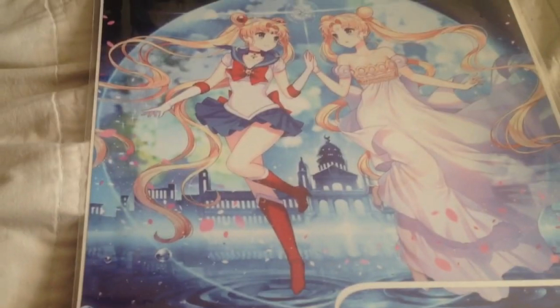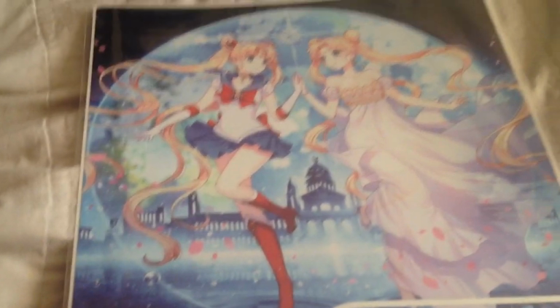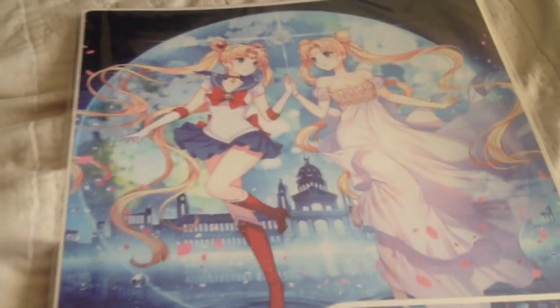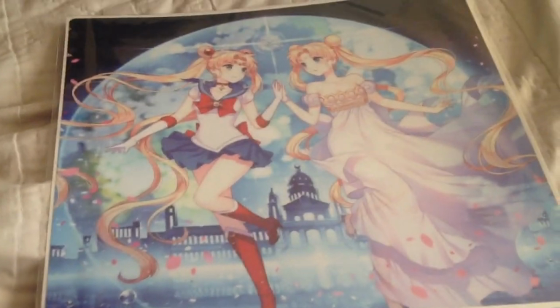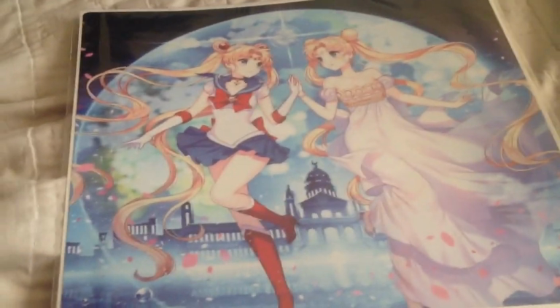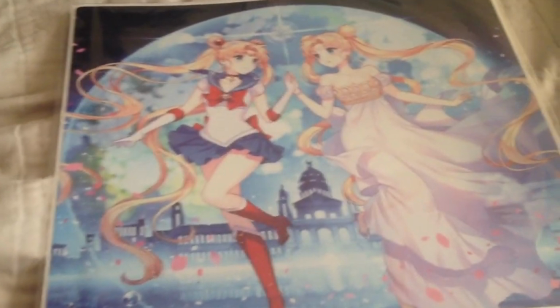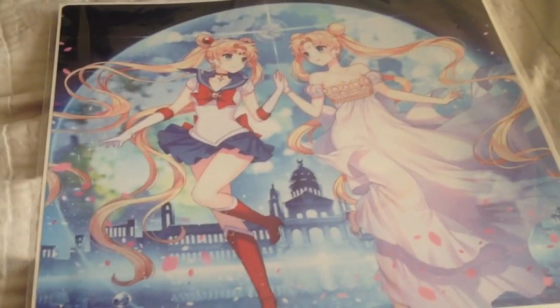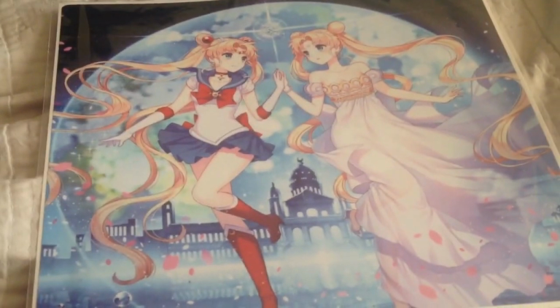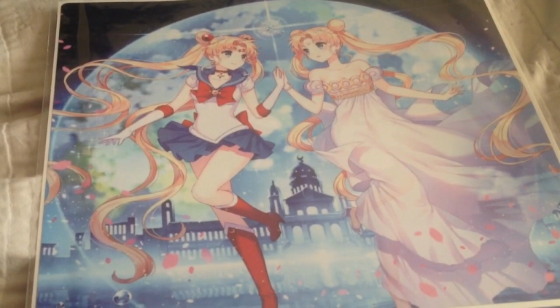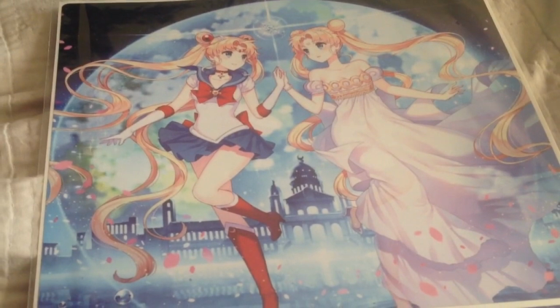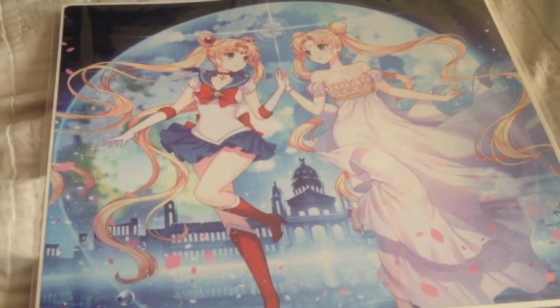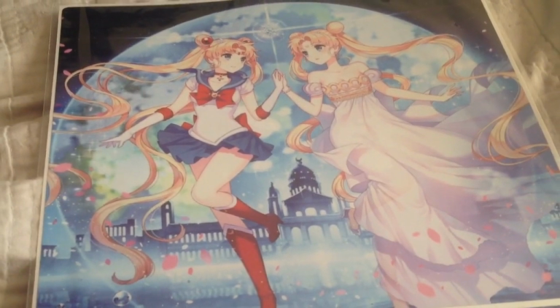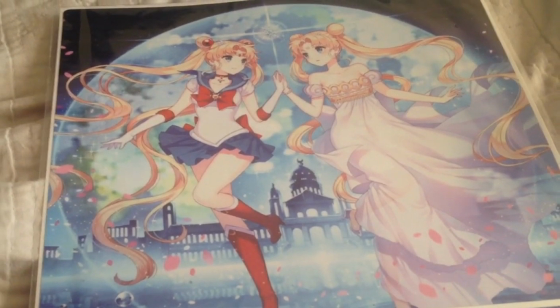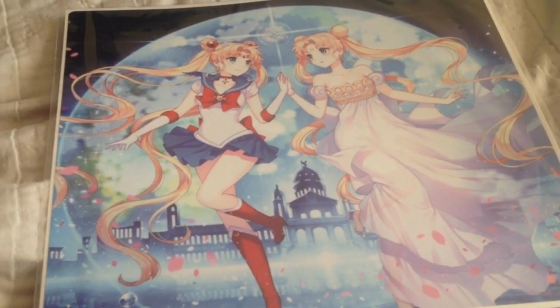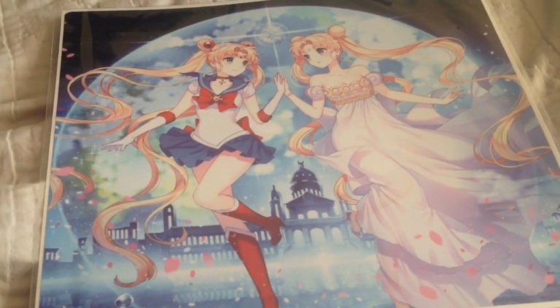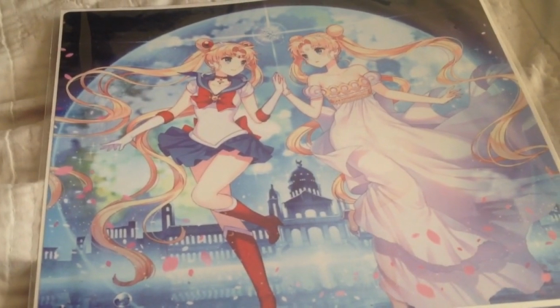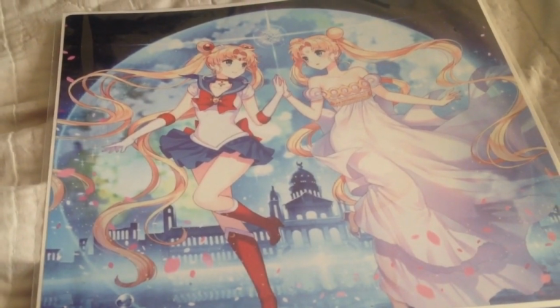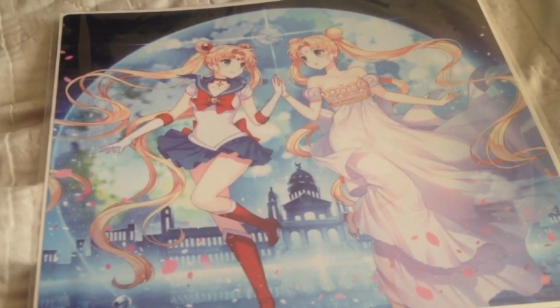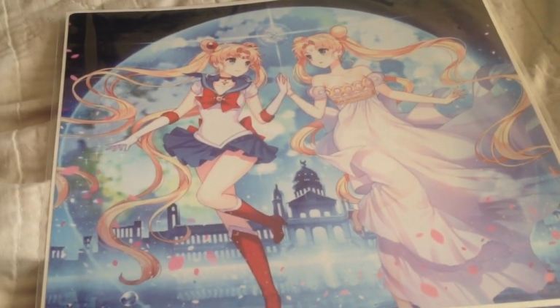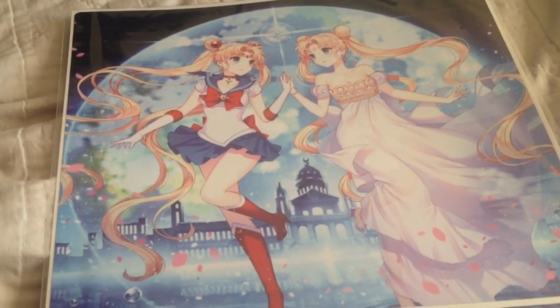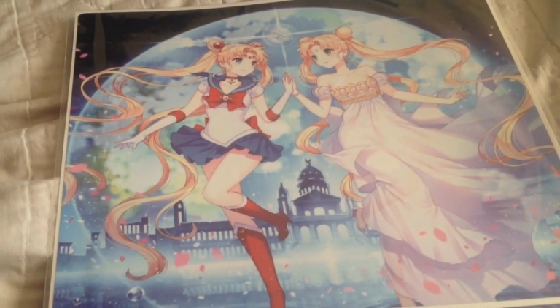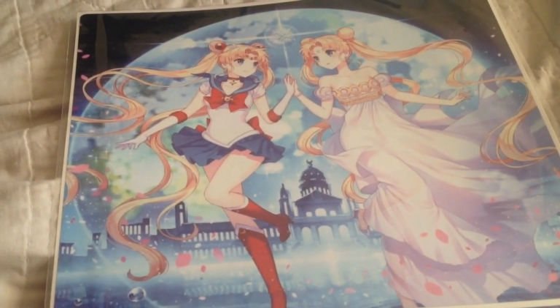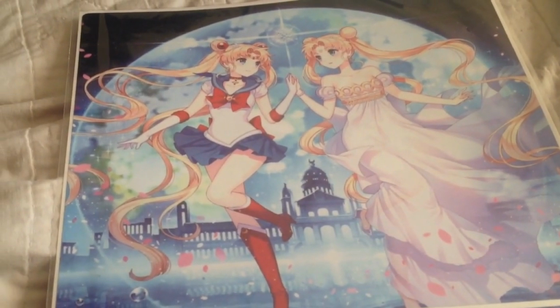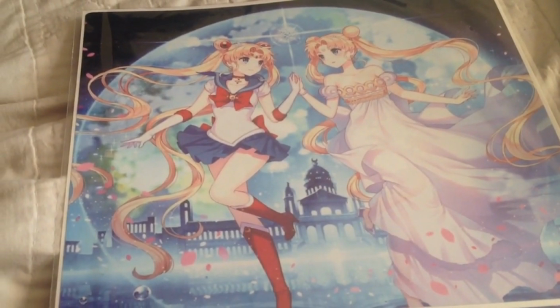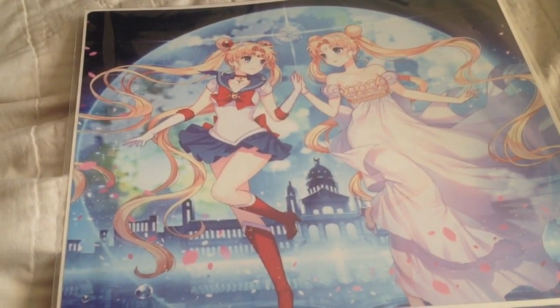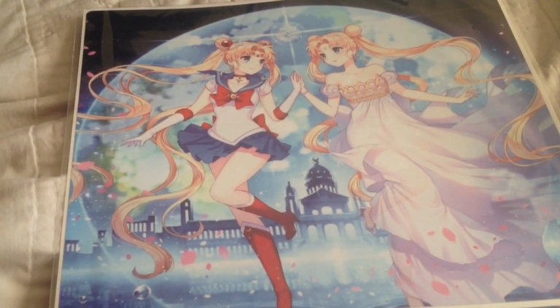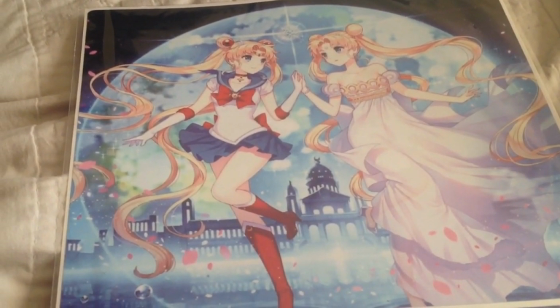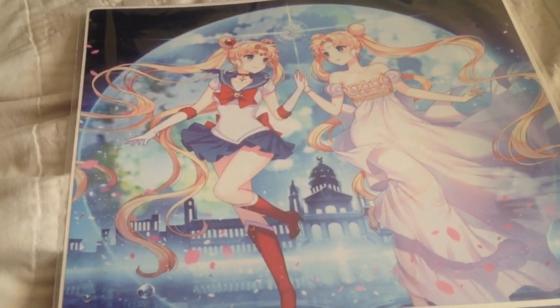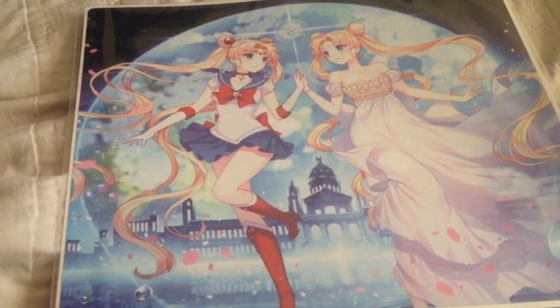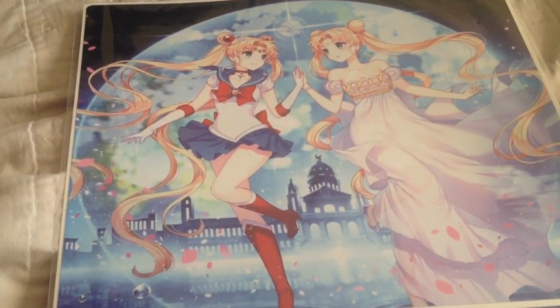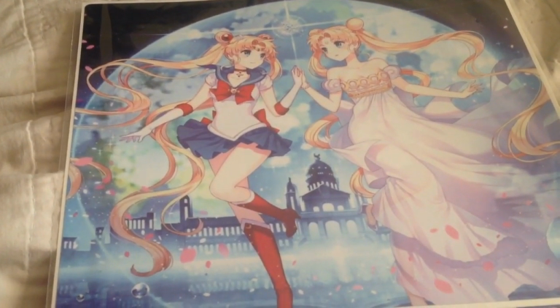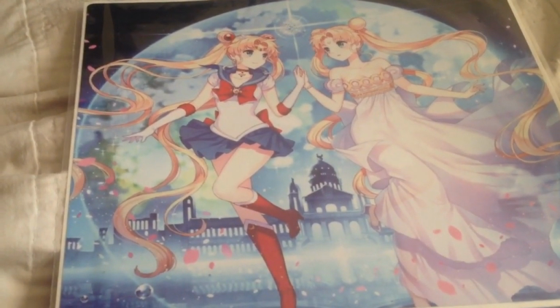So yeah, that's Sailor Moon Crystal's PS3 skin cover sticker. So like, comment, subscribe to the channel, guys. I'll see you again for more anime unboxing.